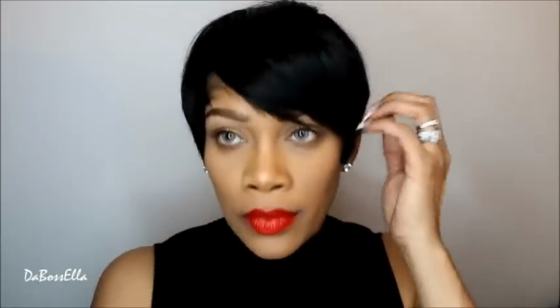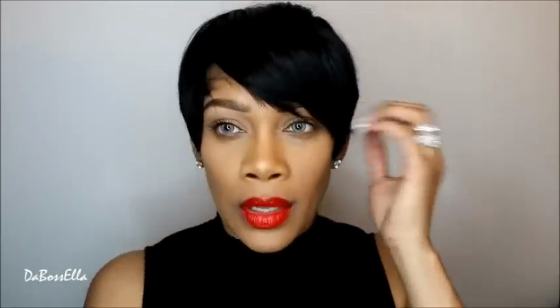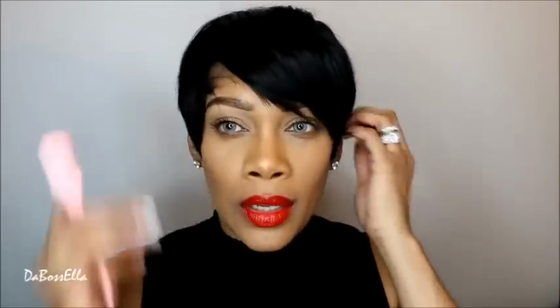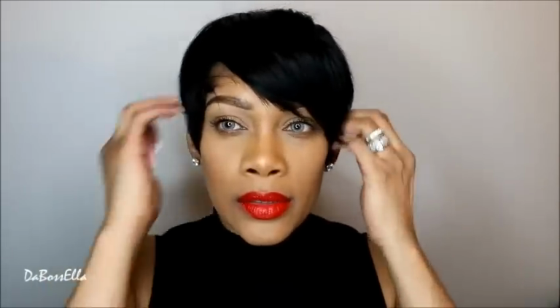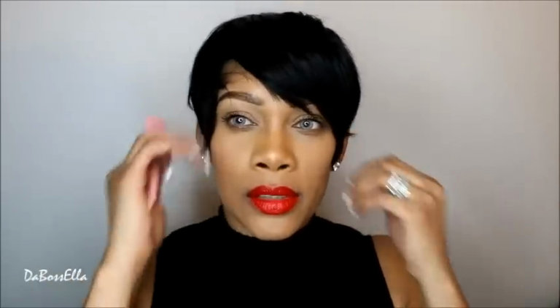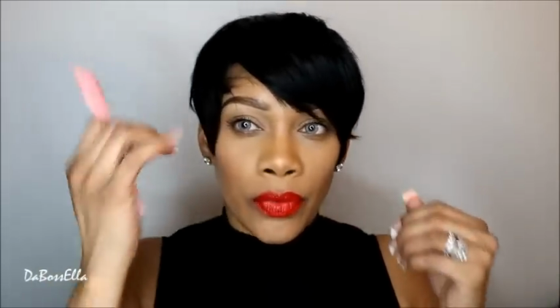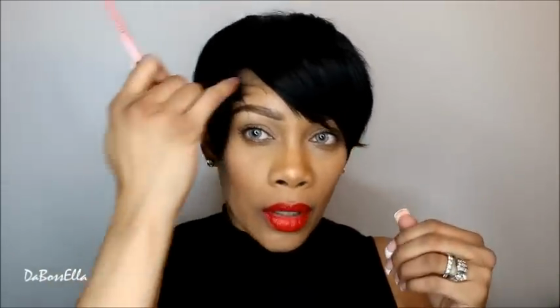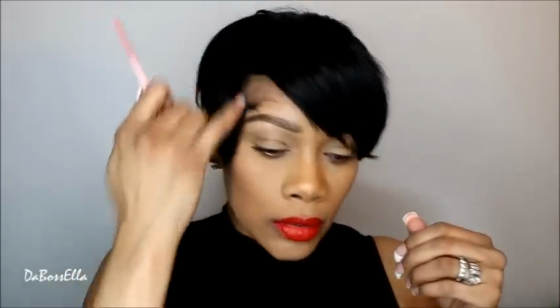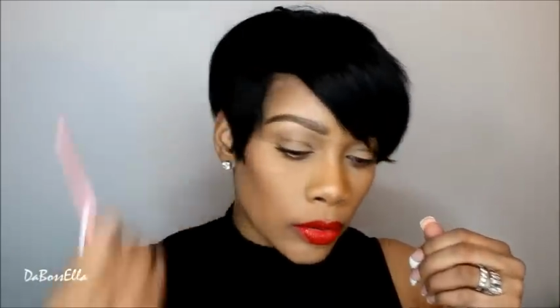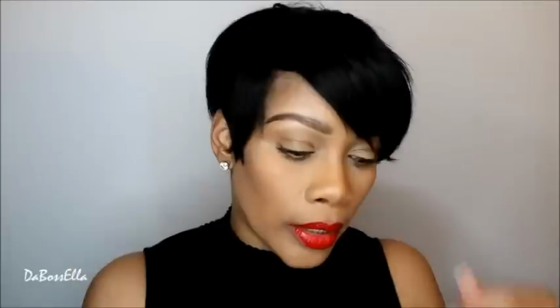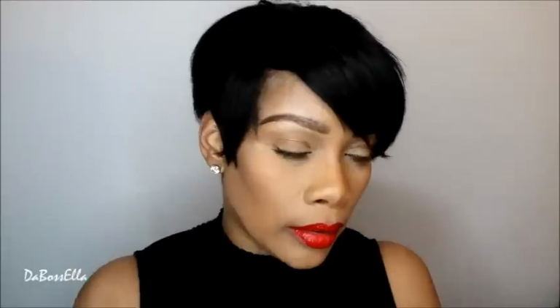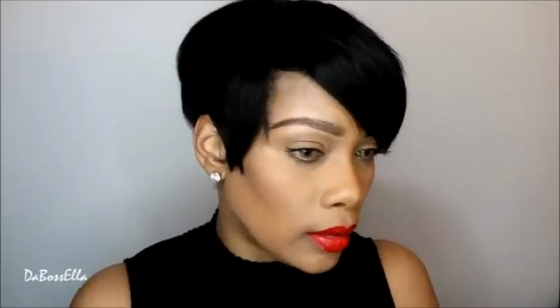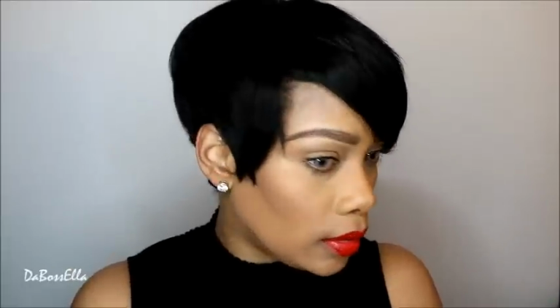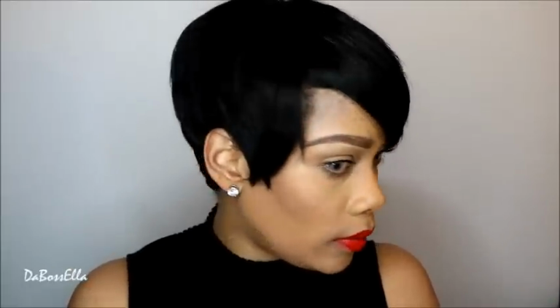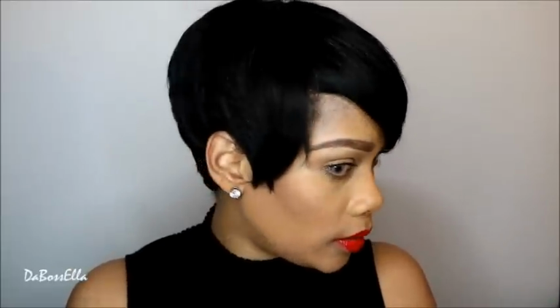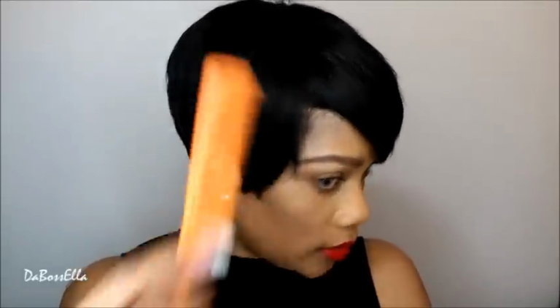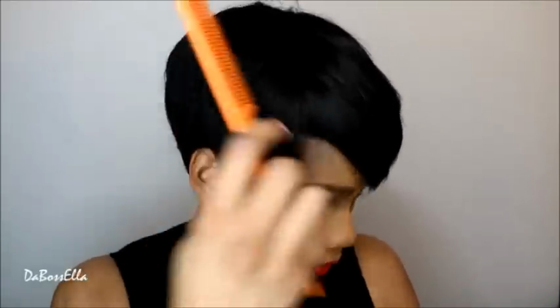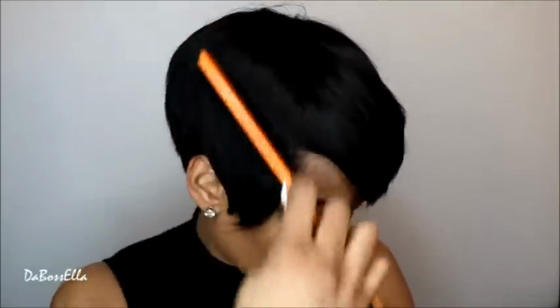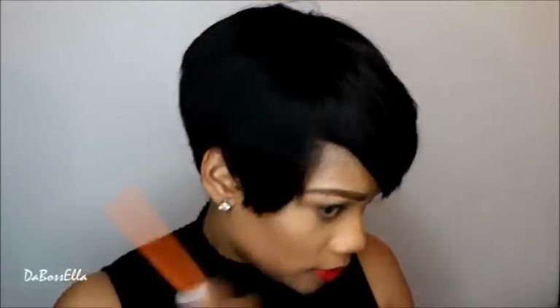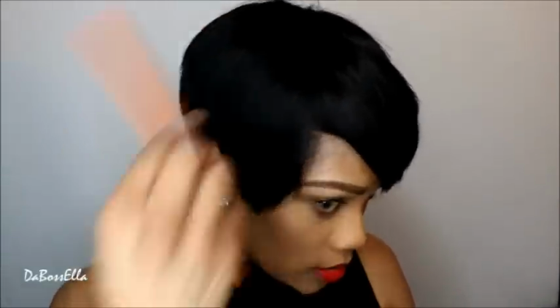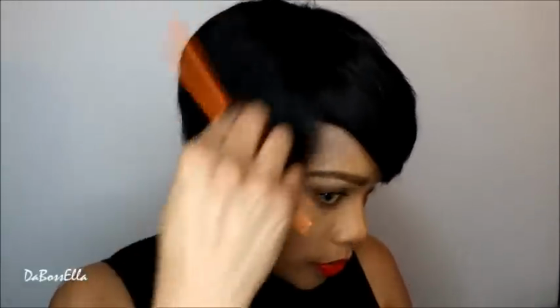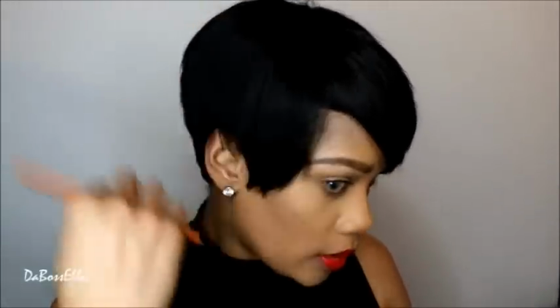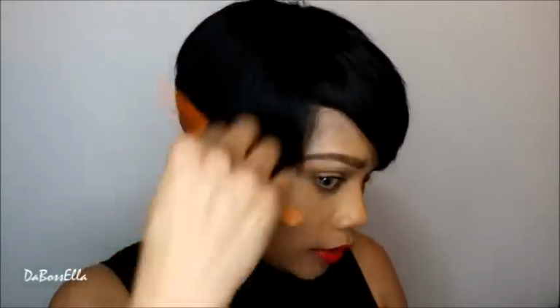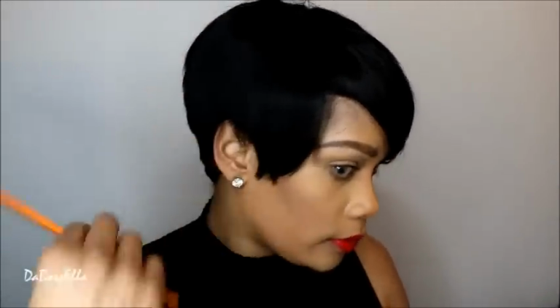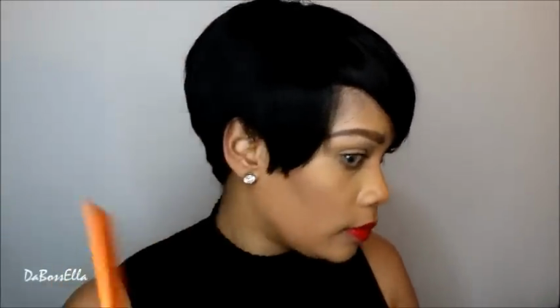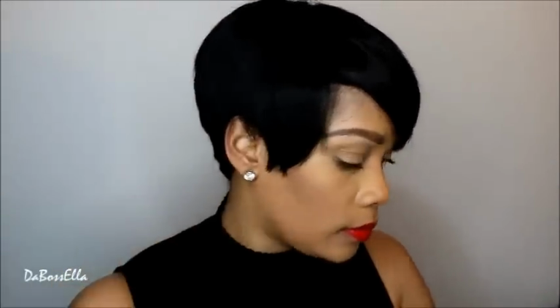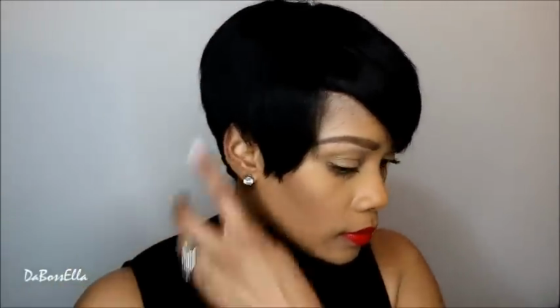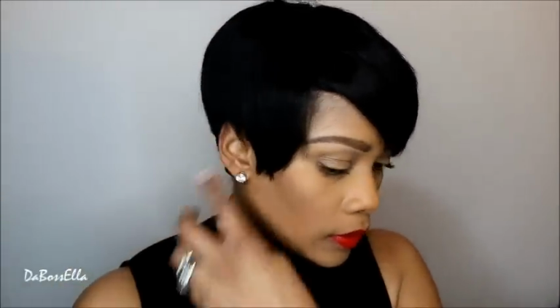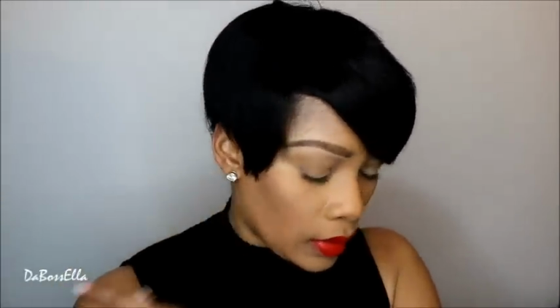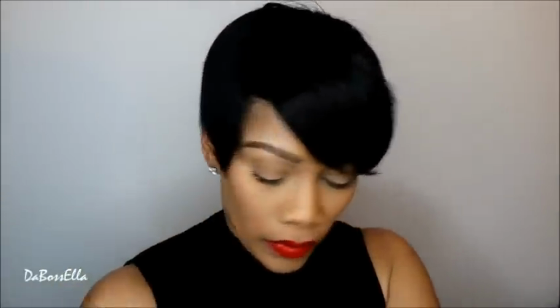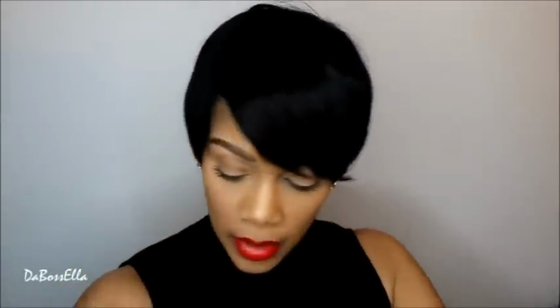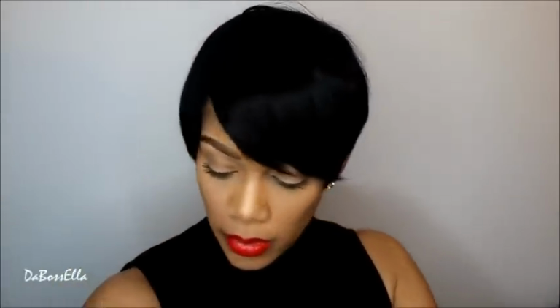She just falls where I want her to, and that was a simple cut.